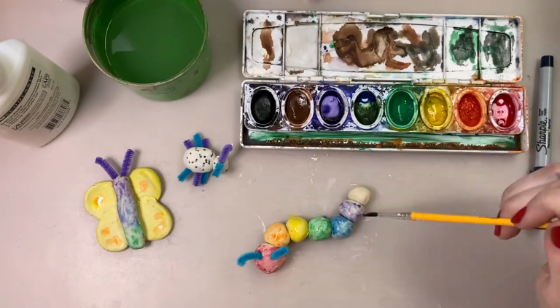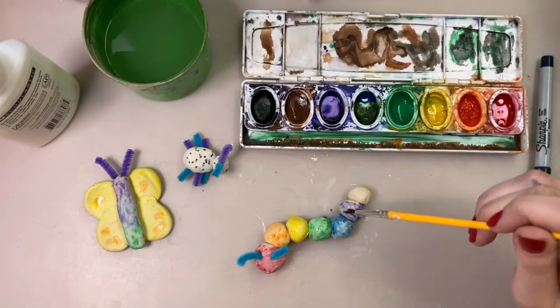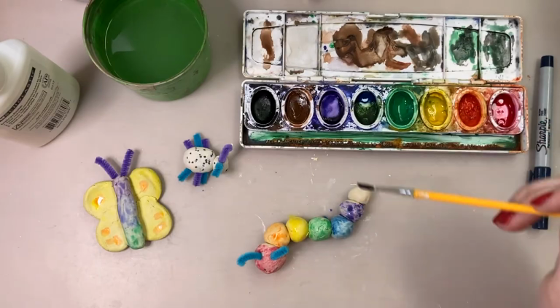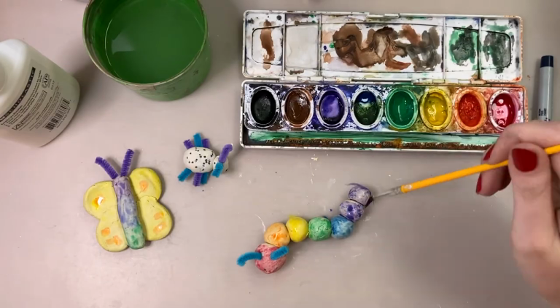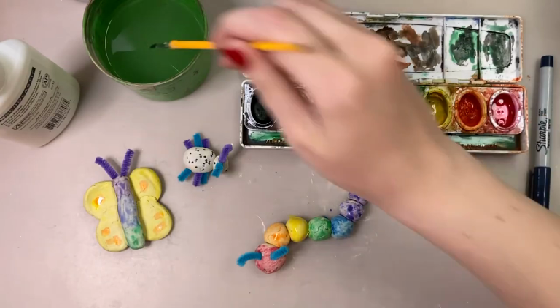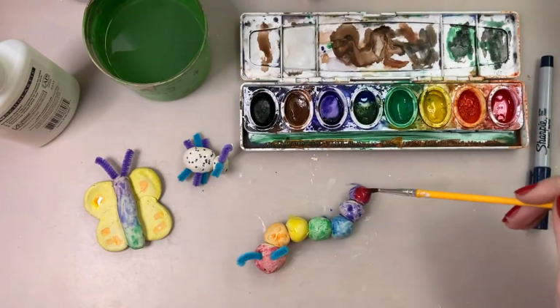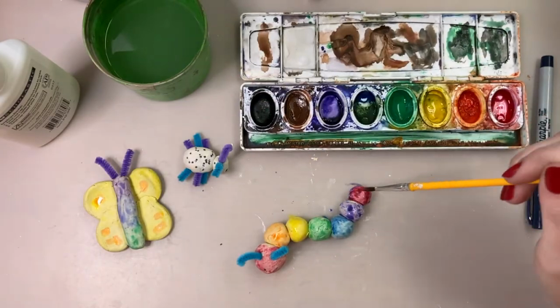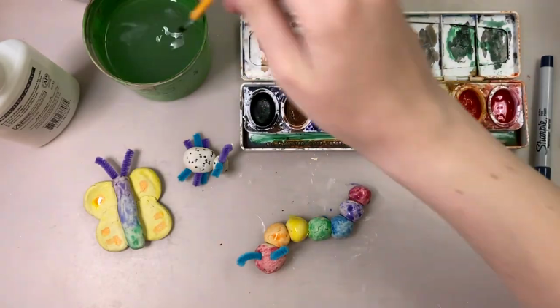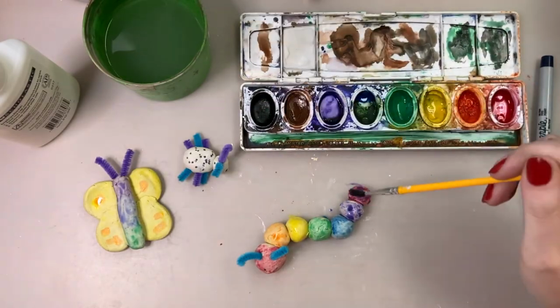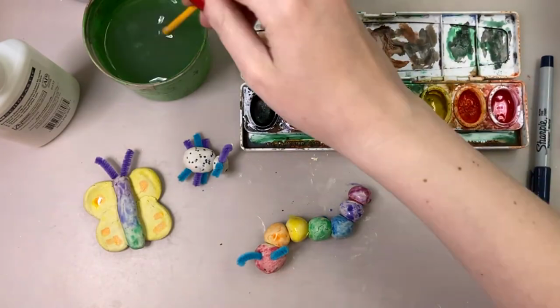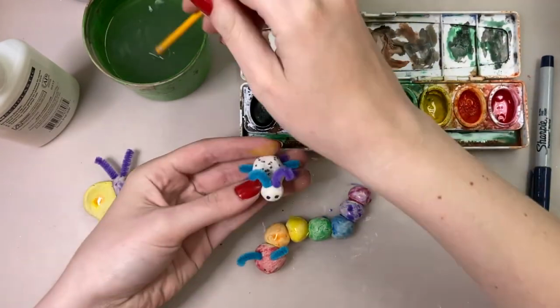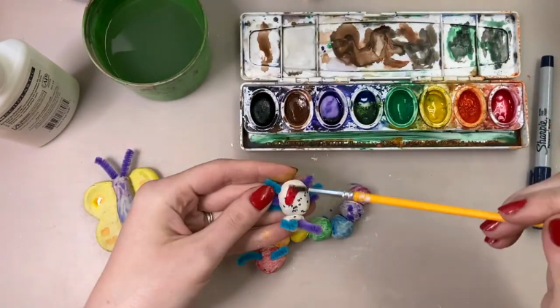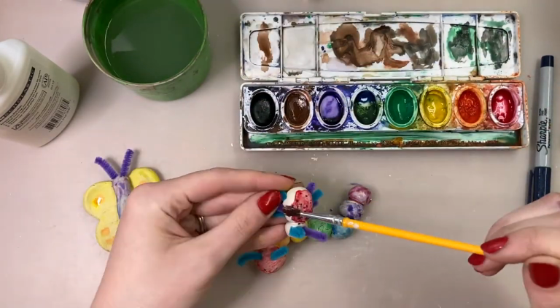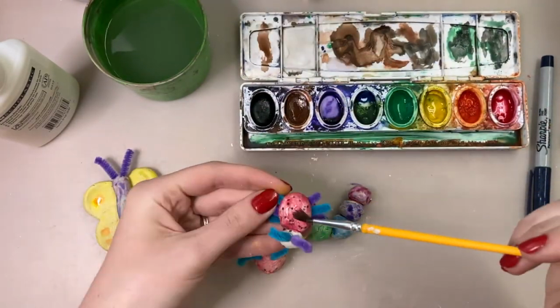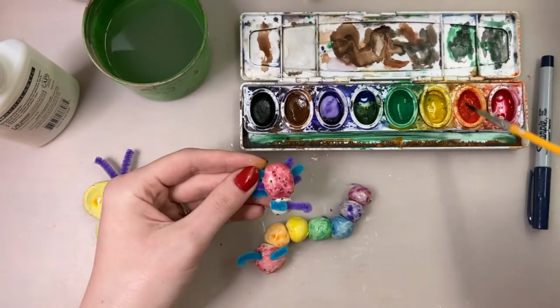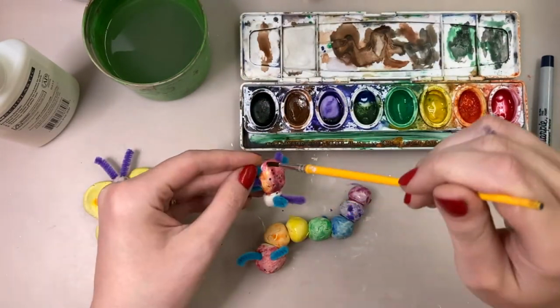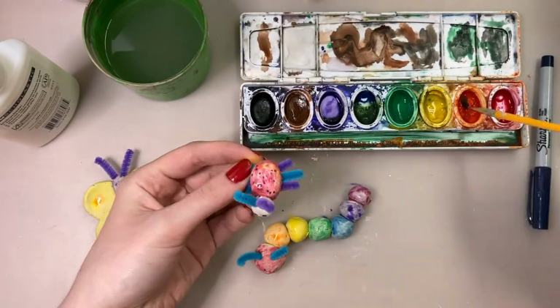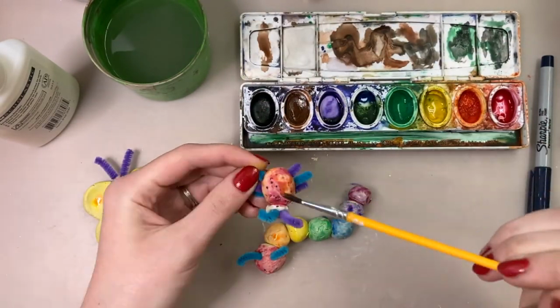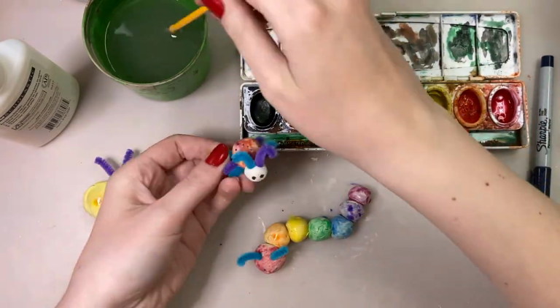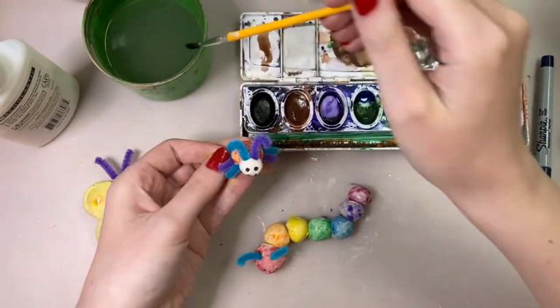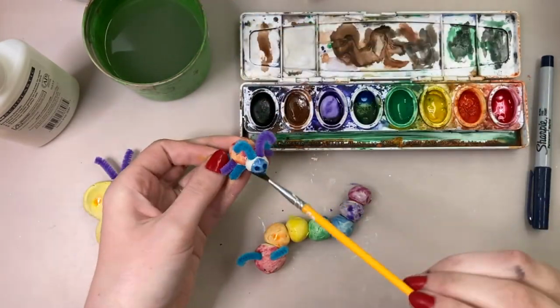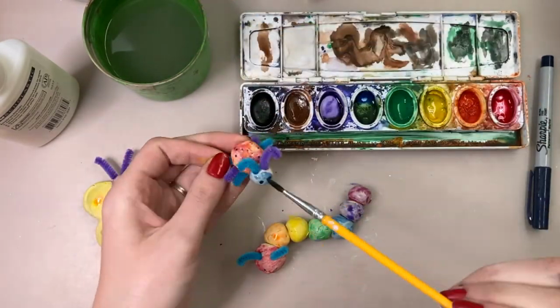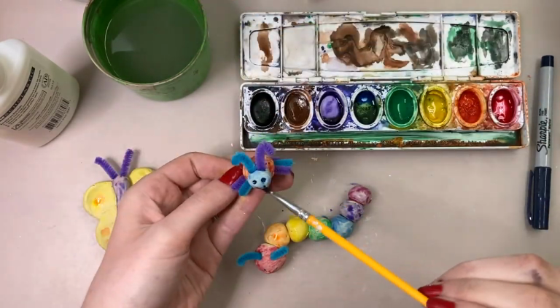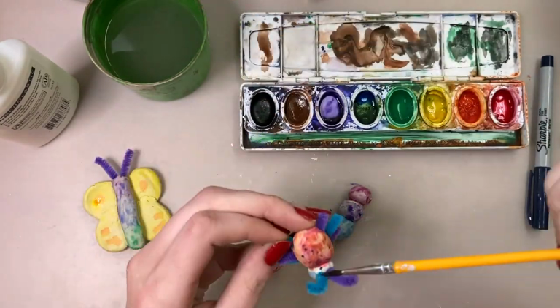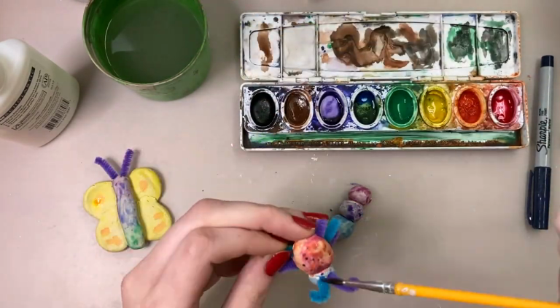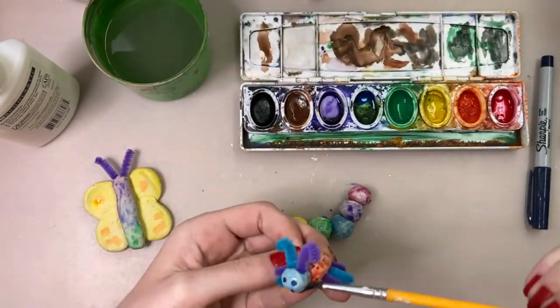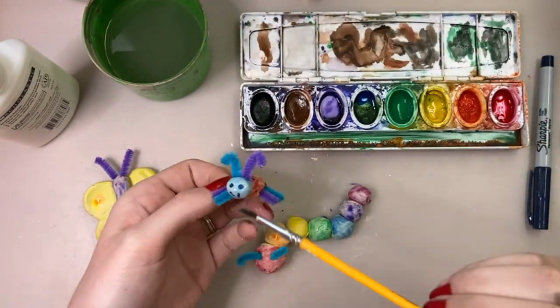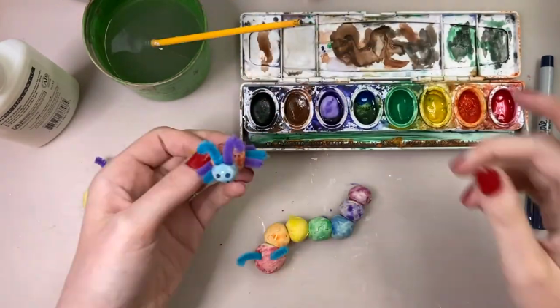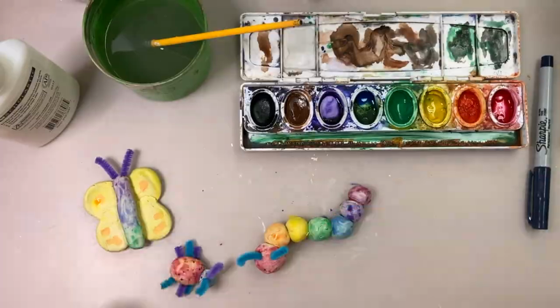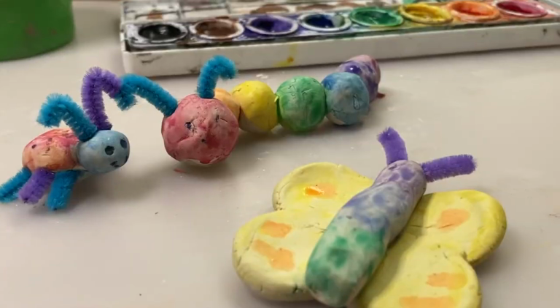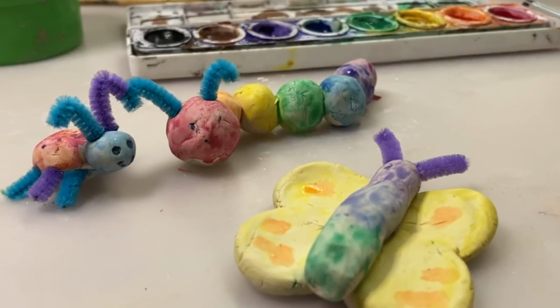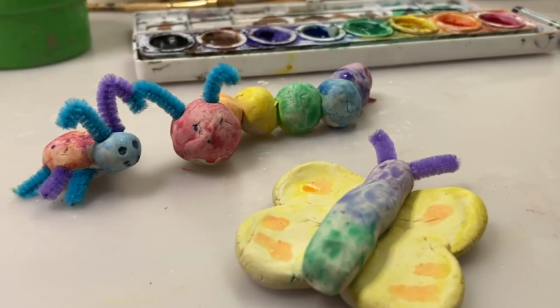I hope you have fun making your critters and decorating them. I can't wait to see how they turn out!